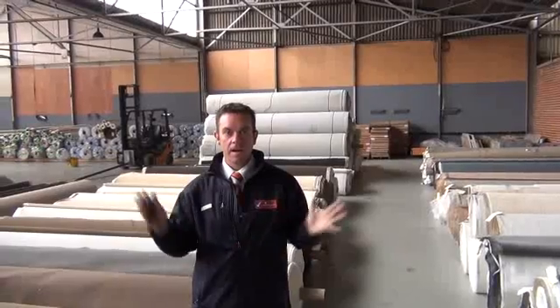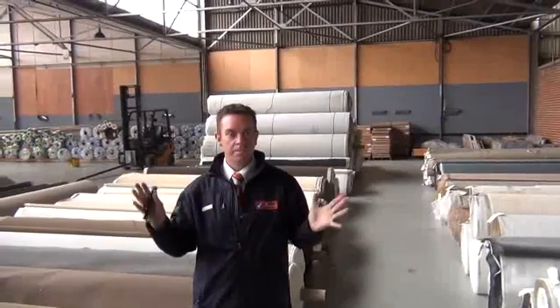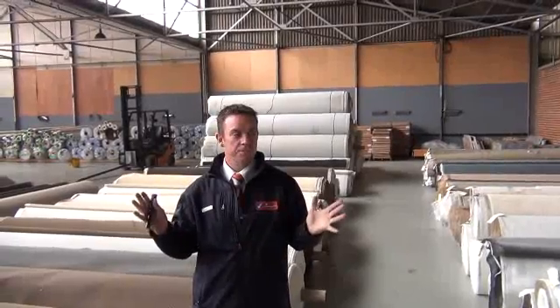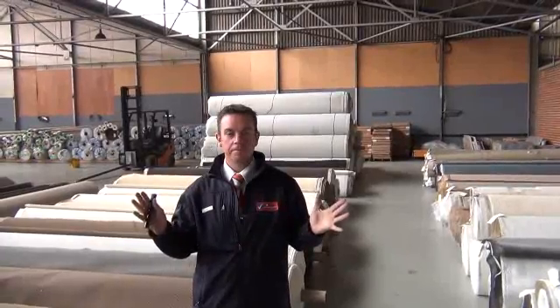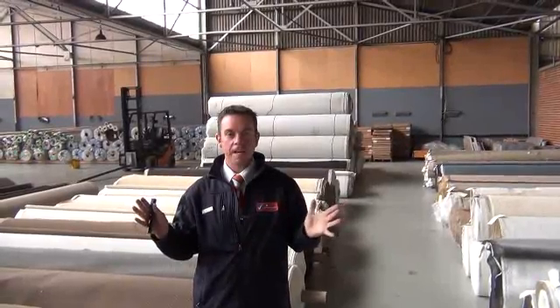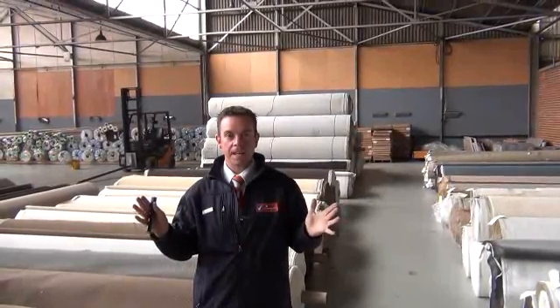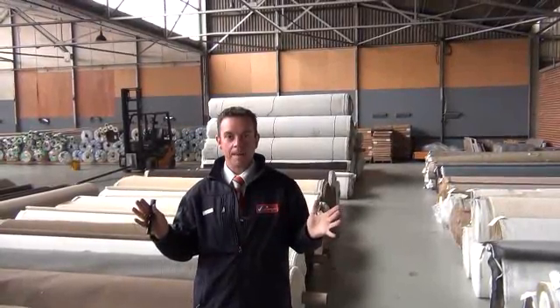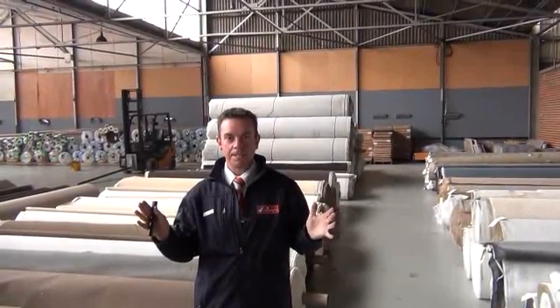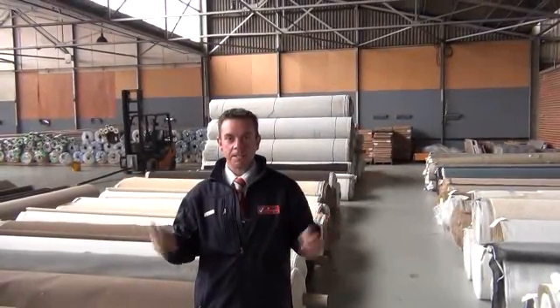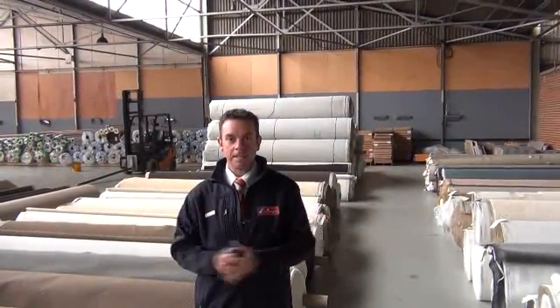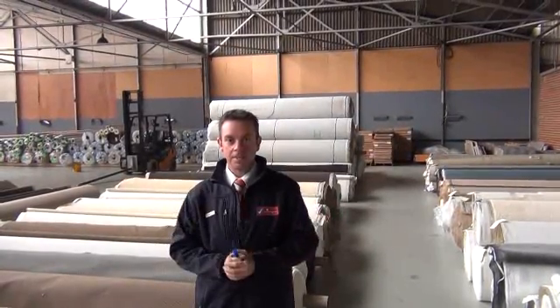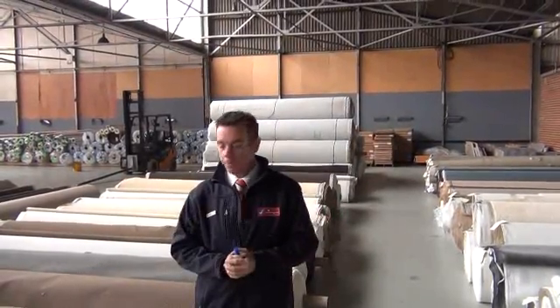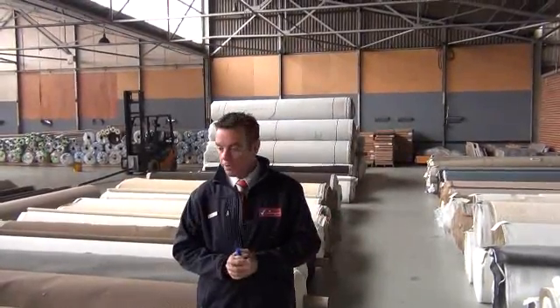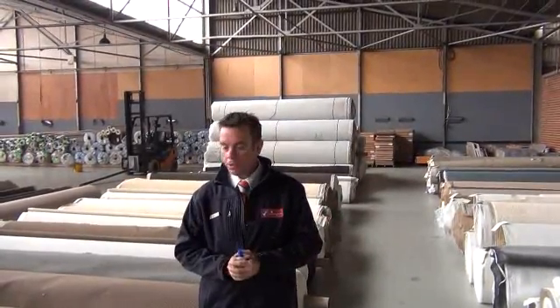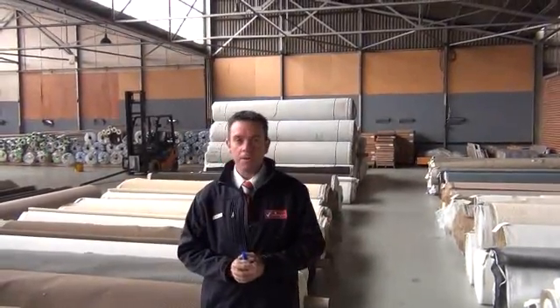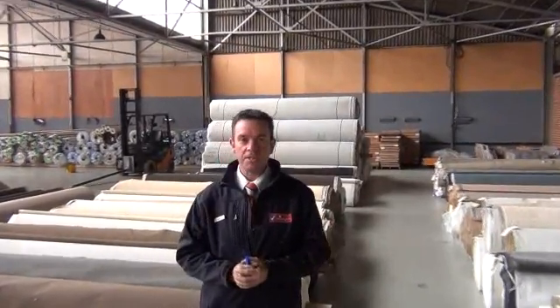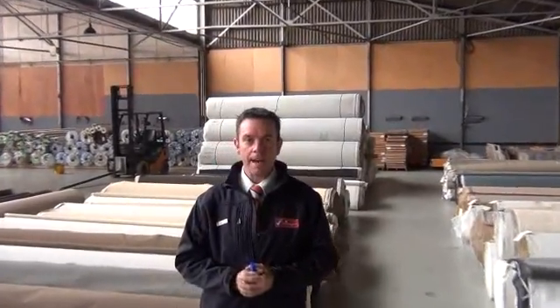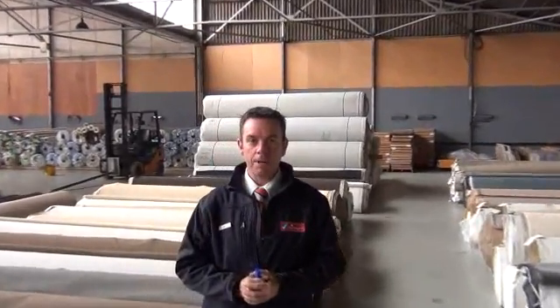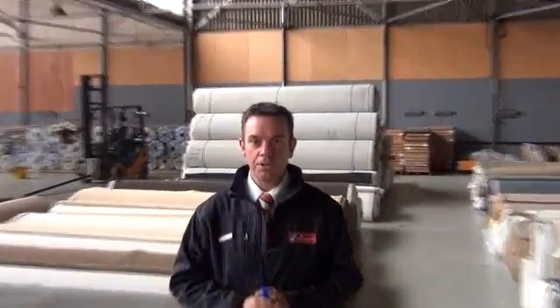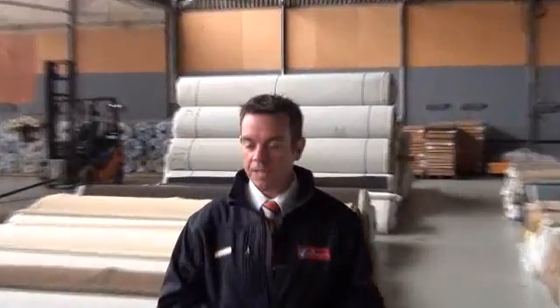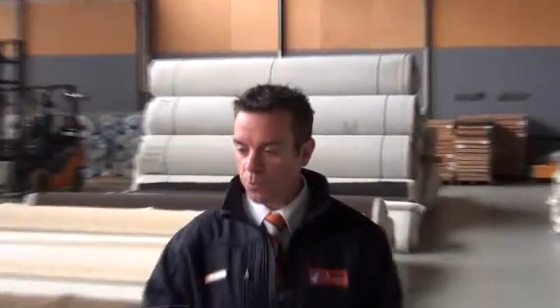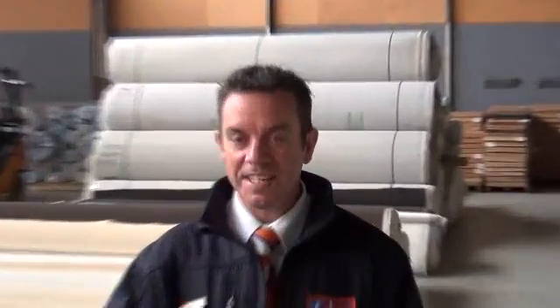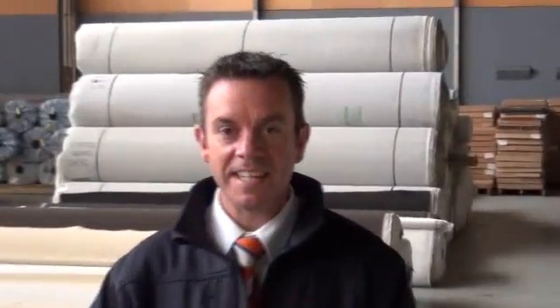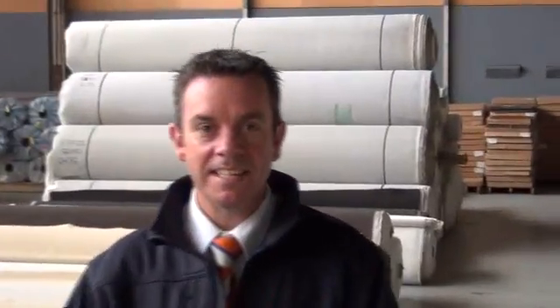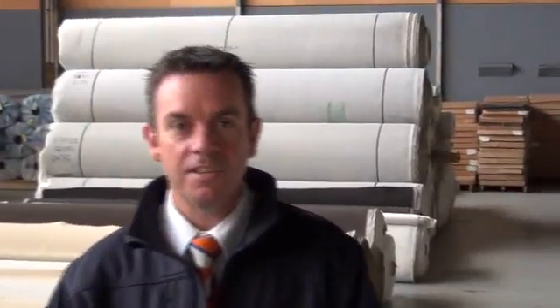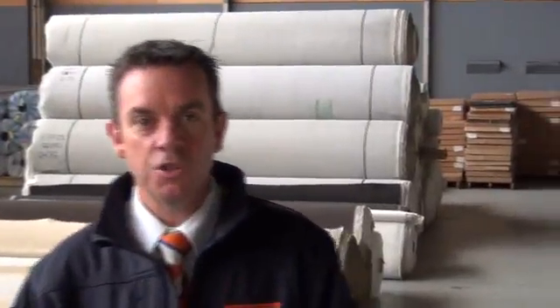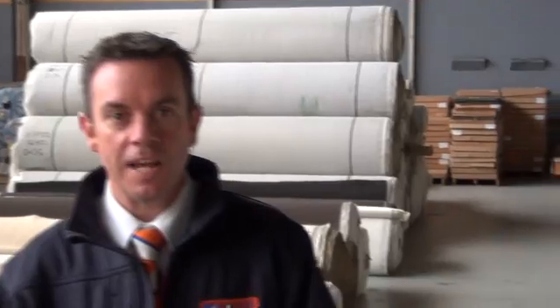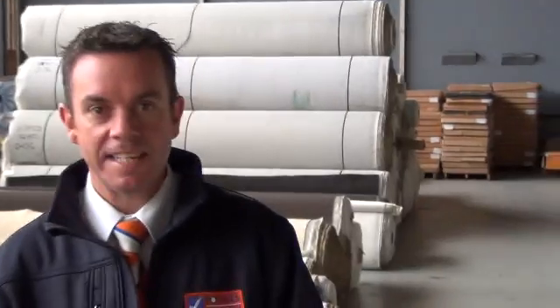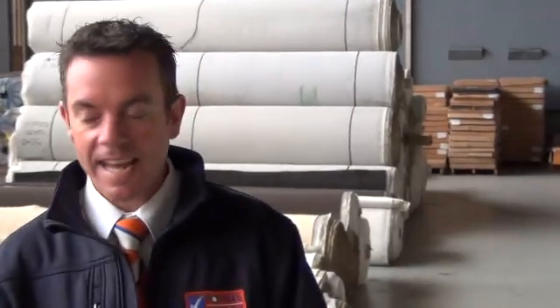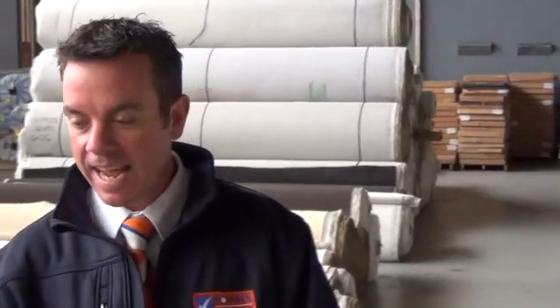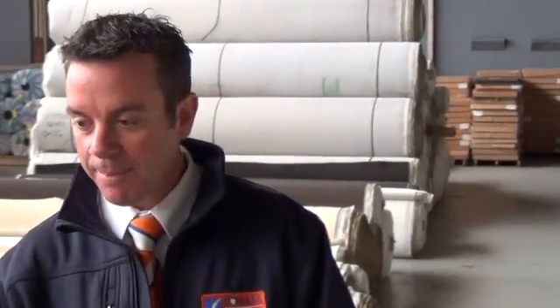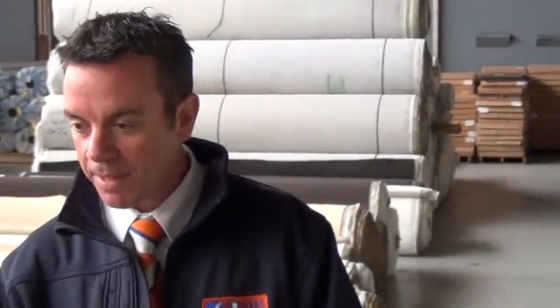Hi, I'm John from Fowl's Carpets and I'm here to review tomorrow's carpet auction. That's Wednesday the 6th of June at 10am.